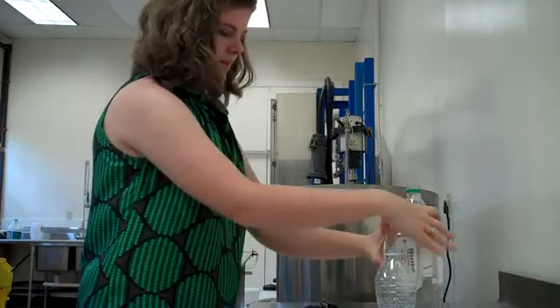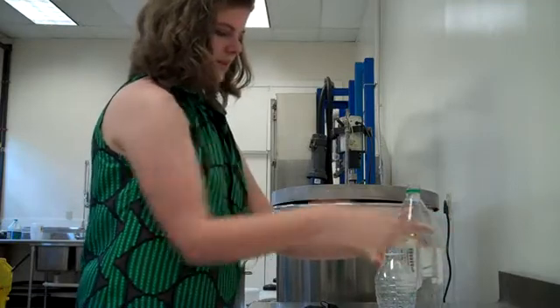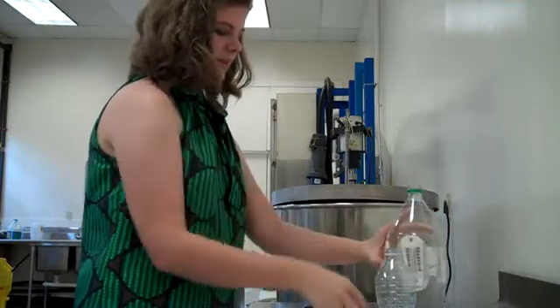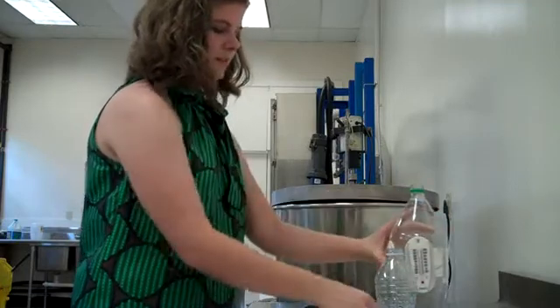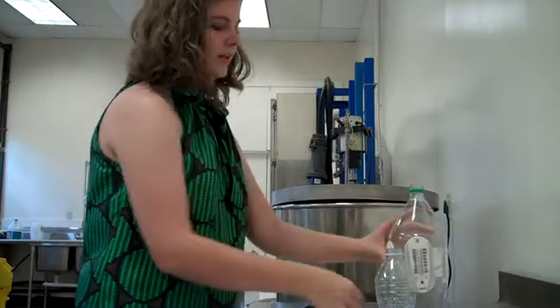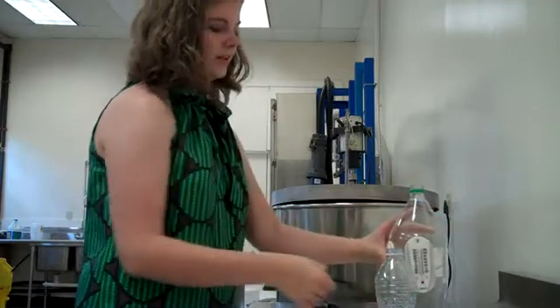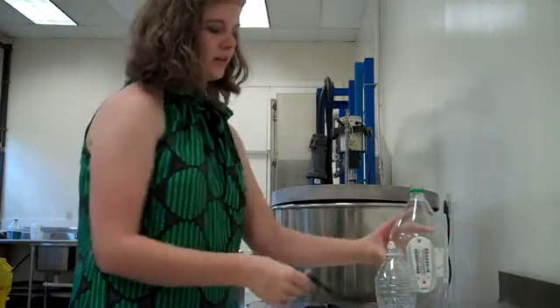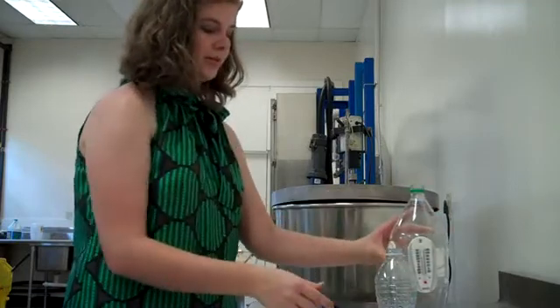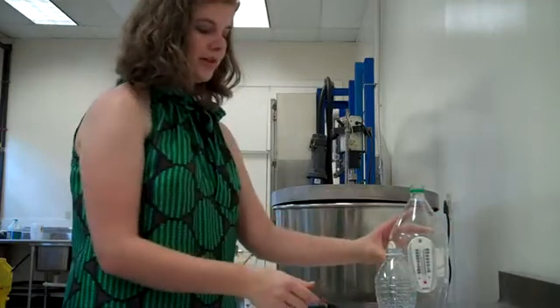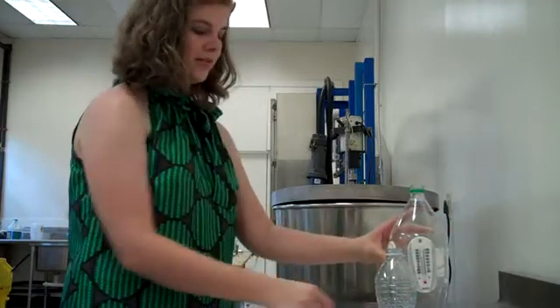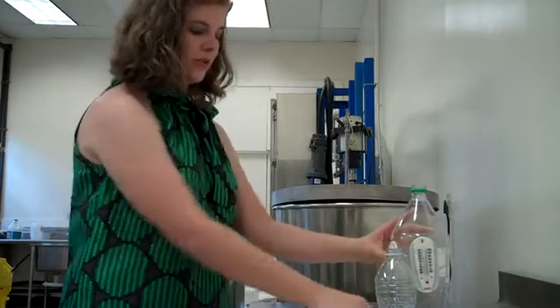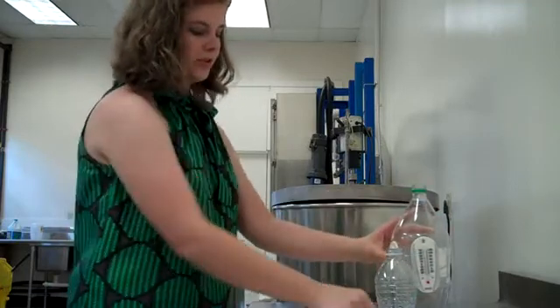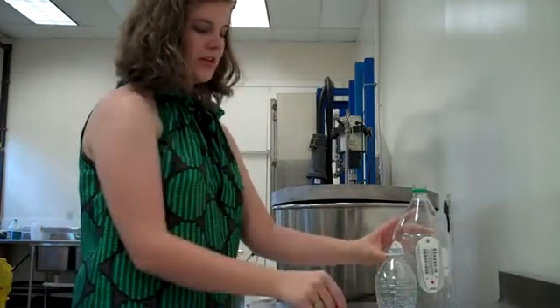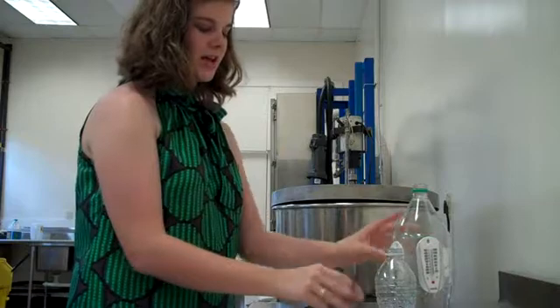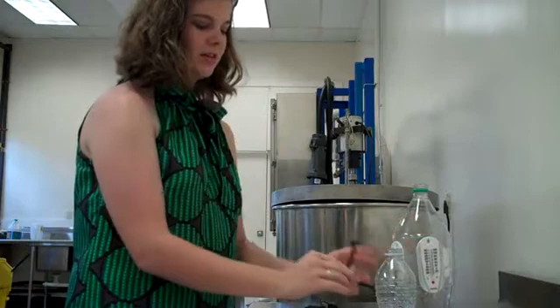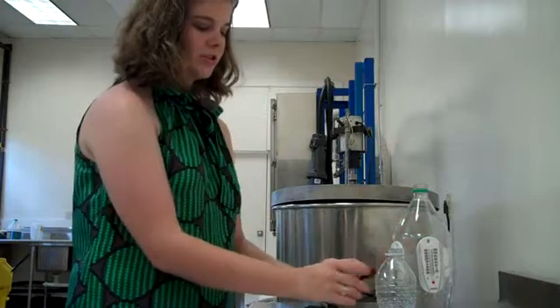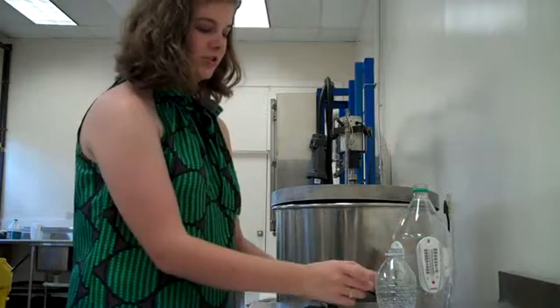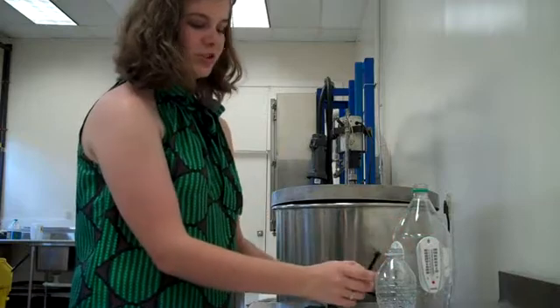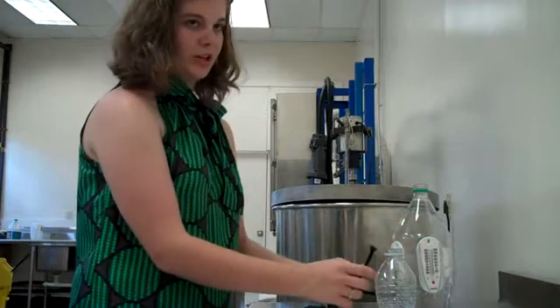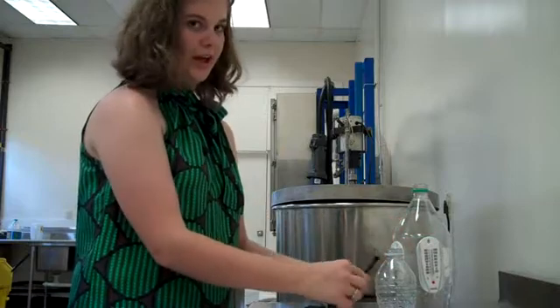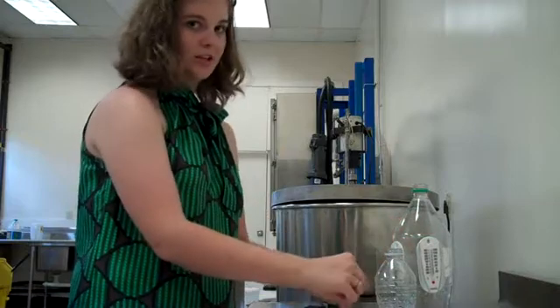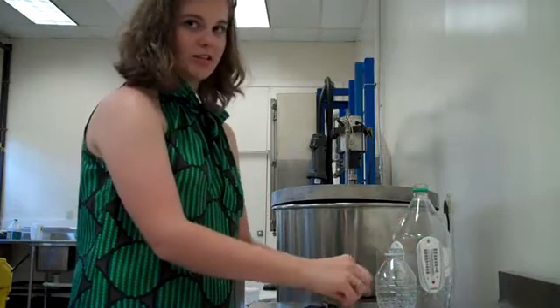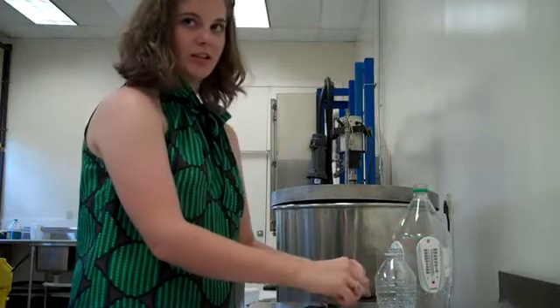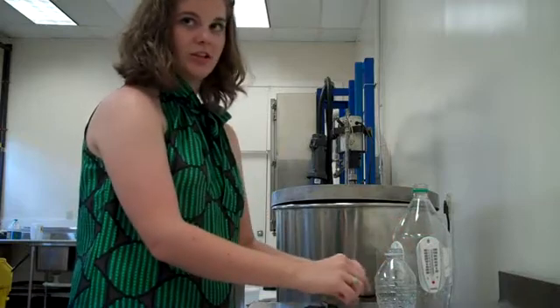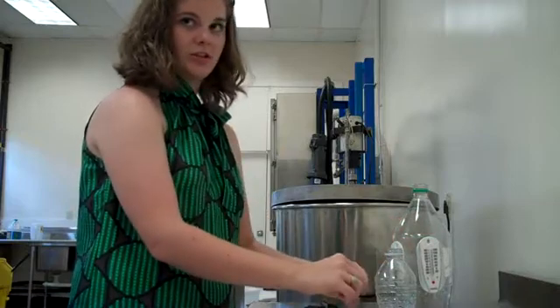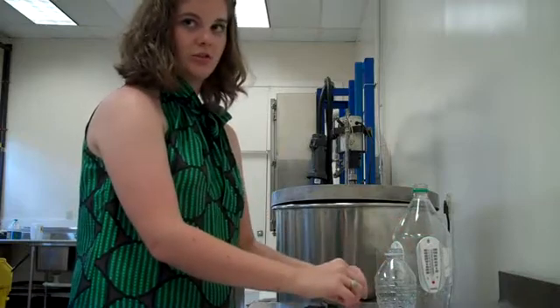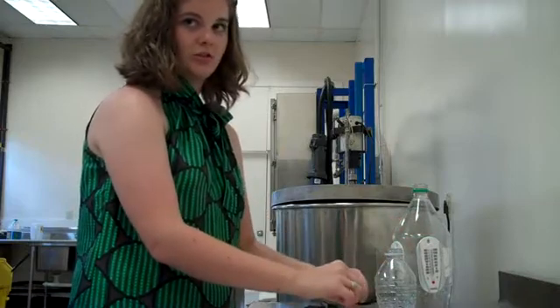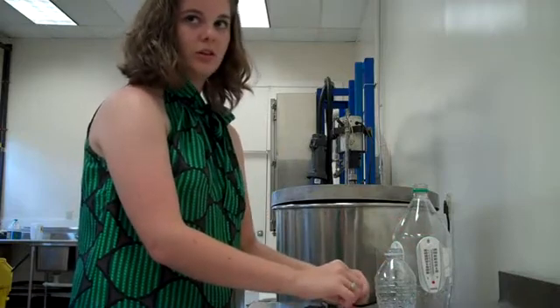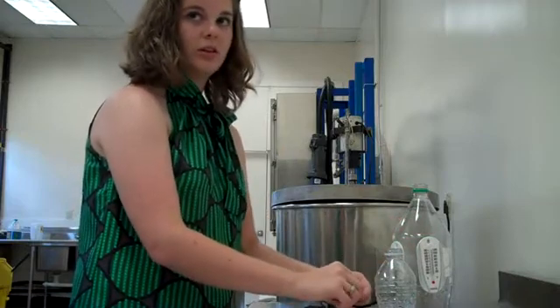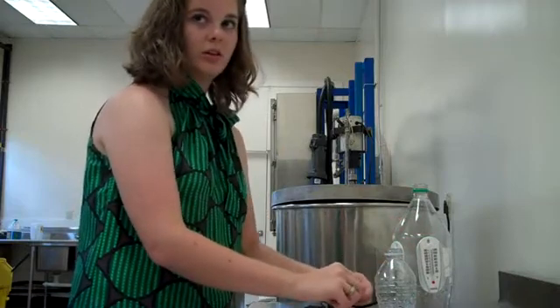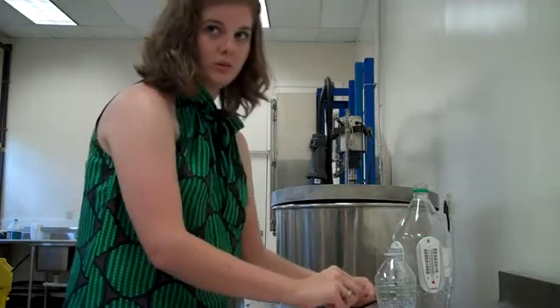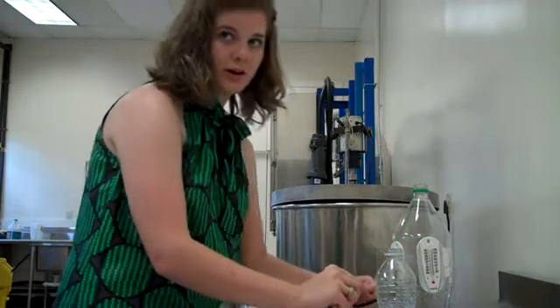Then, being extremely careful, you take the shoestring and you stick it into the water.